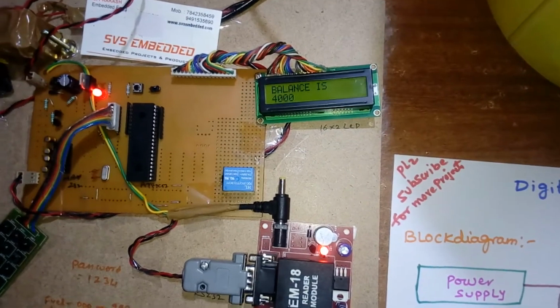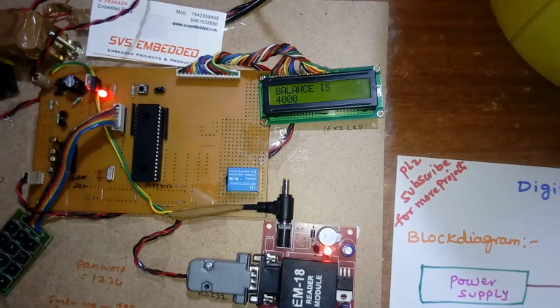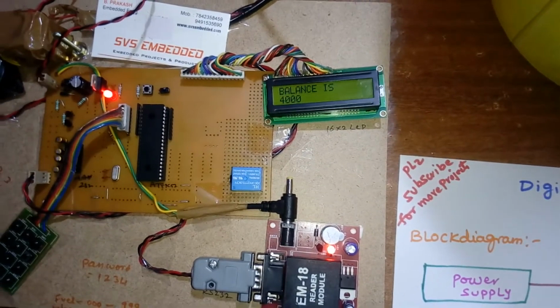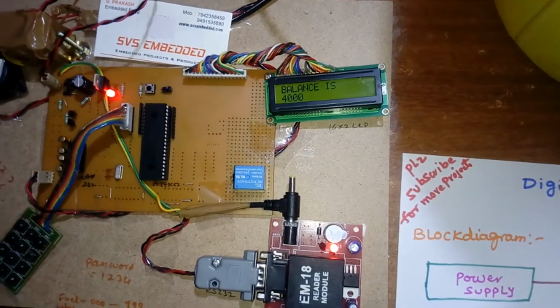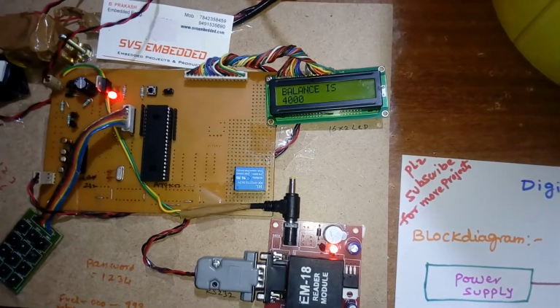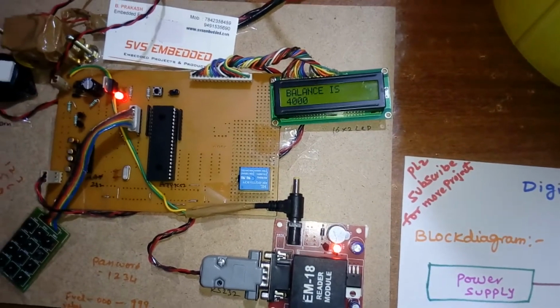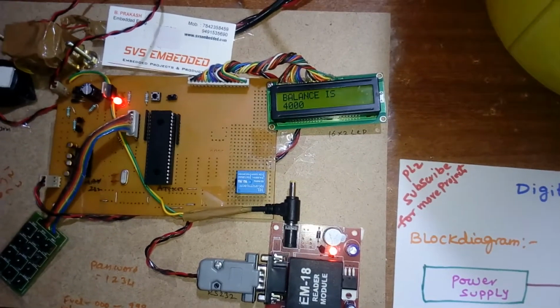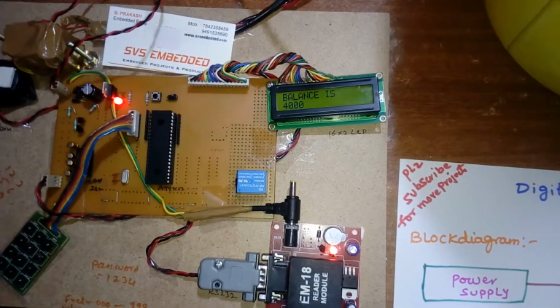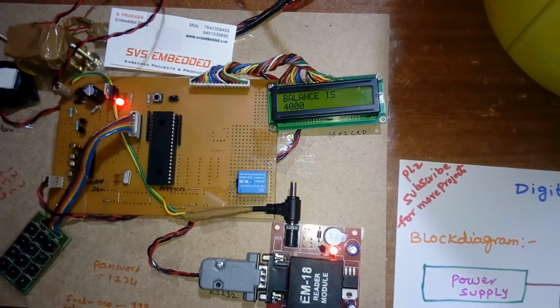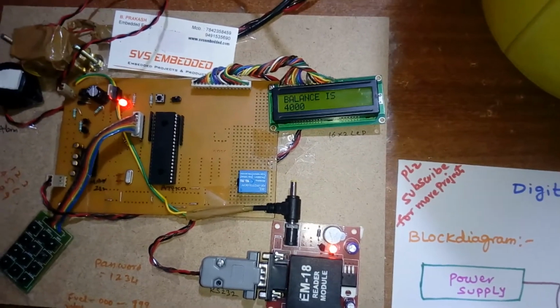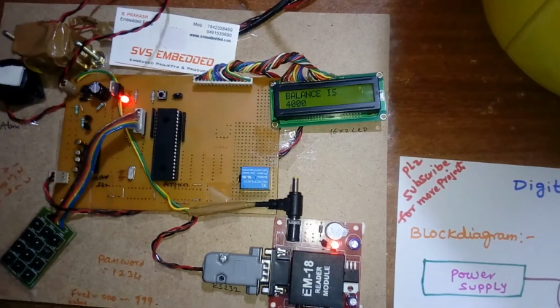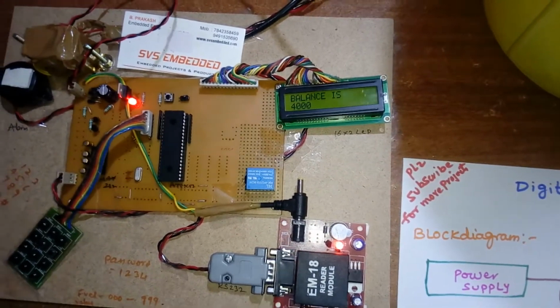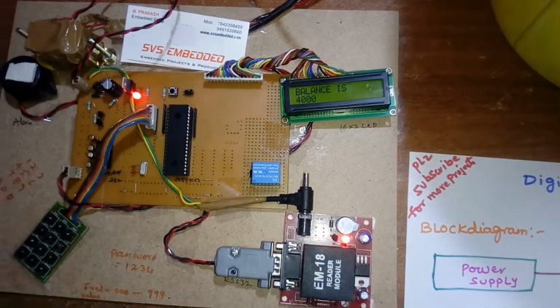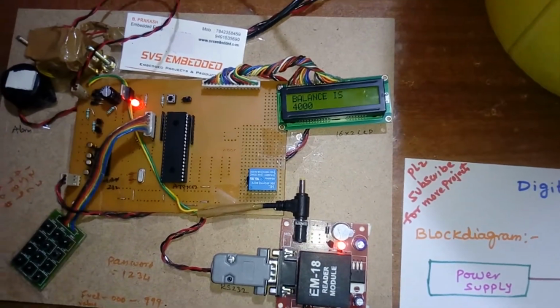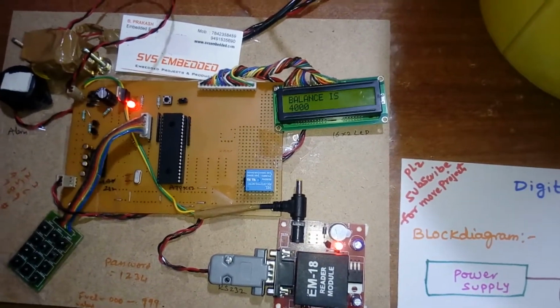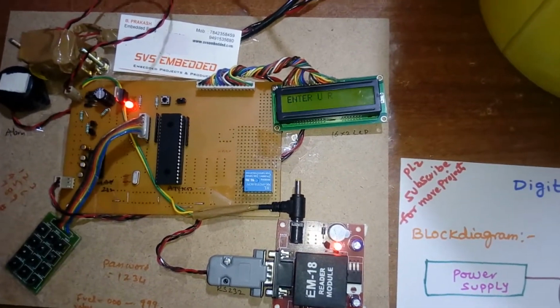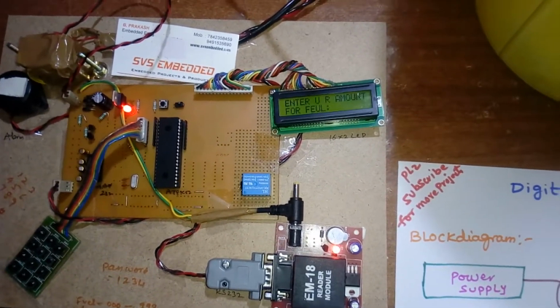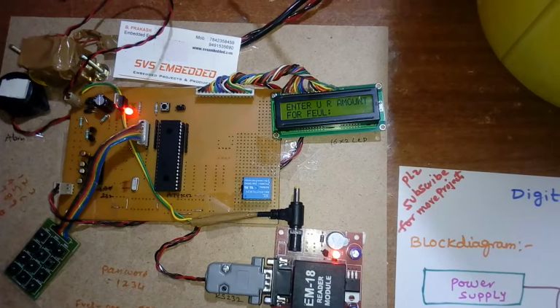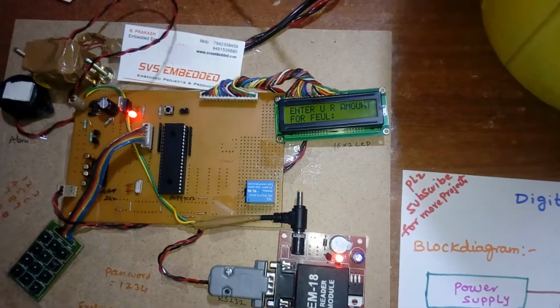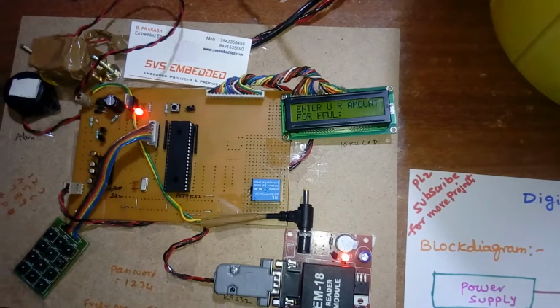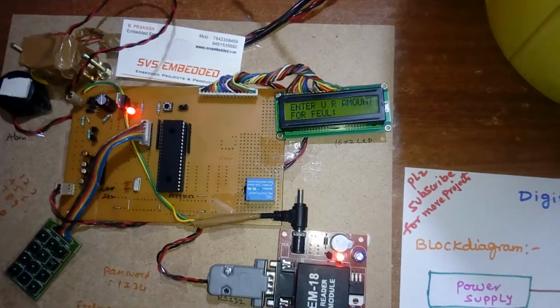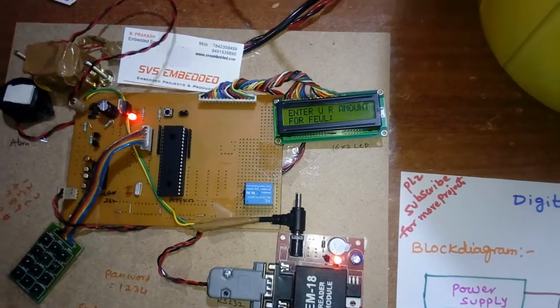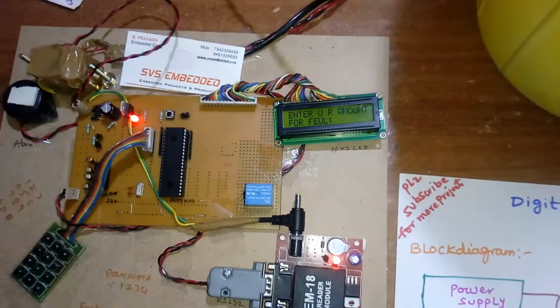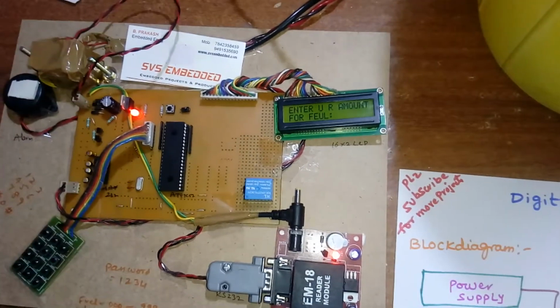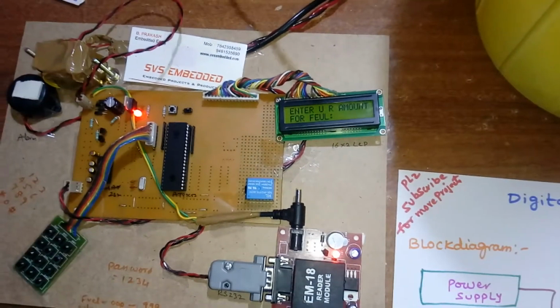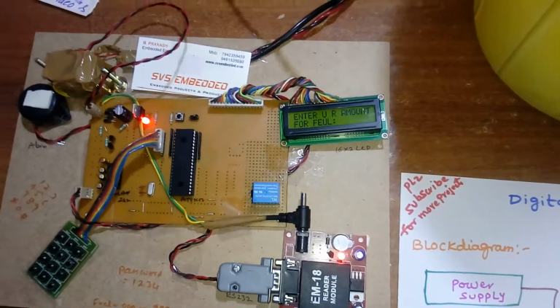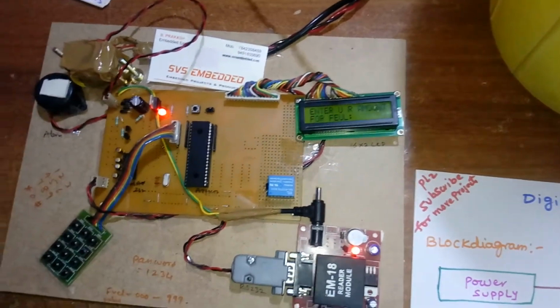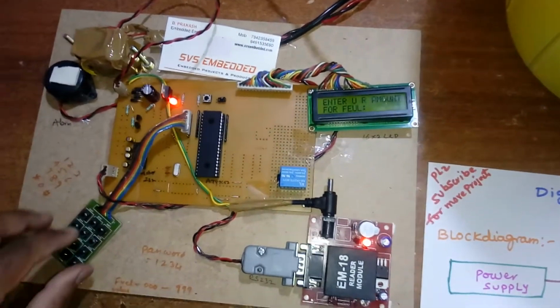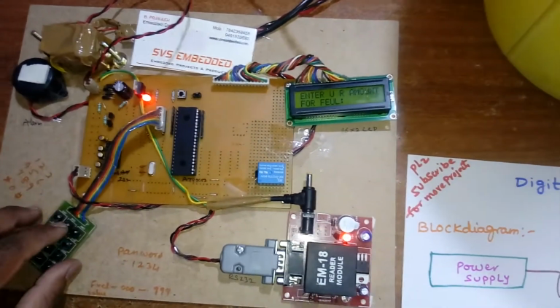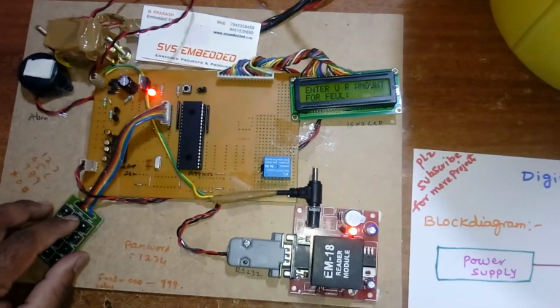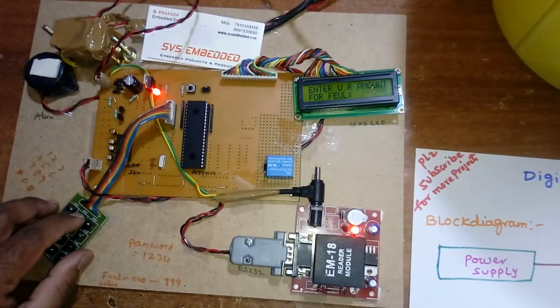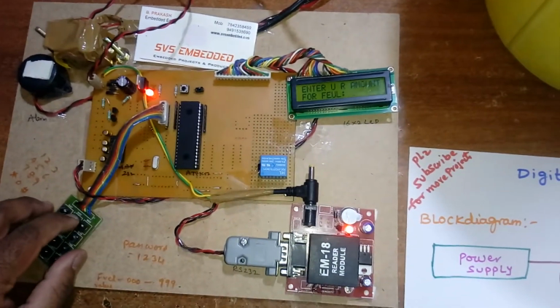Entering the correct password: 1-2-3-4. Password accepted. Your balance is four thousand rupees. Enter your amount.